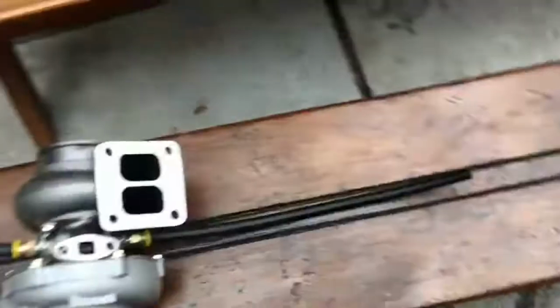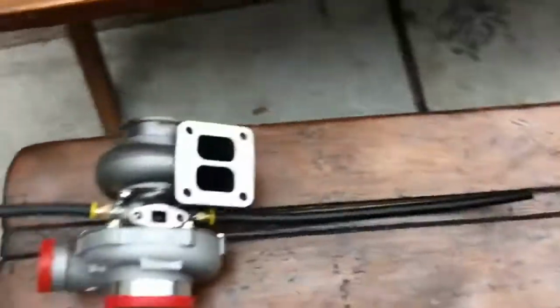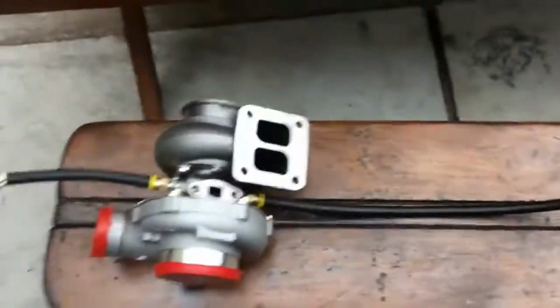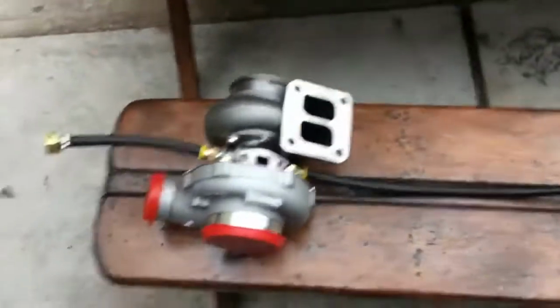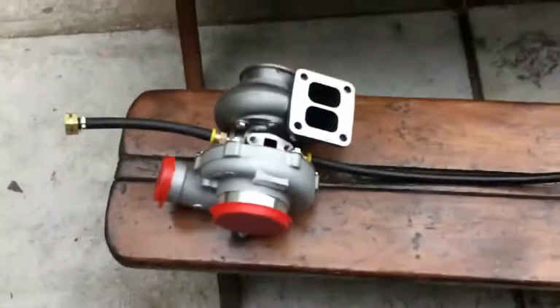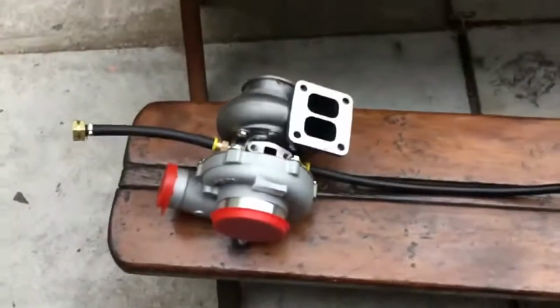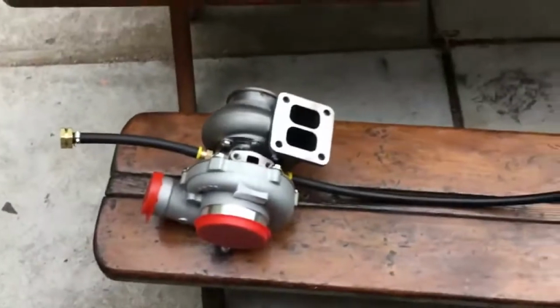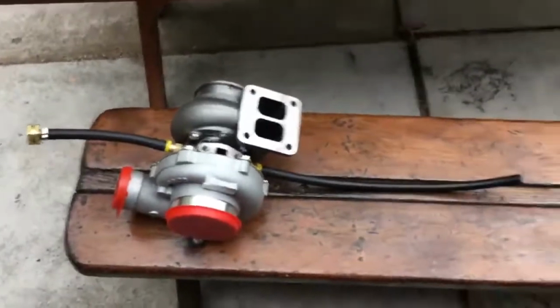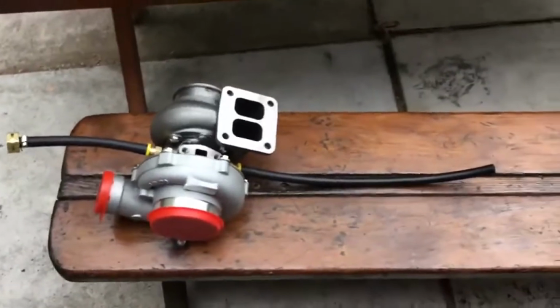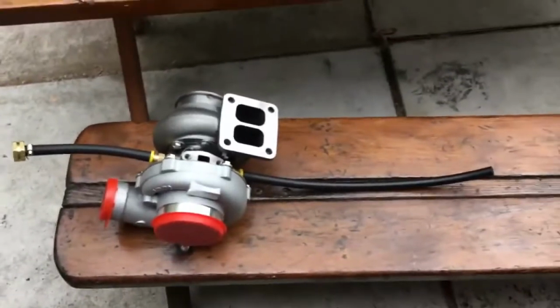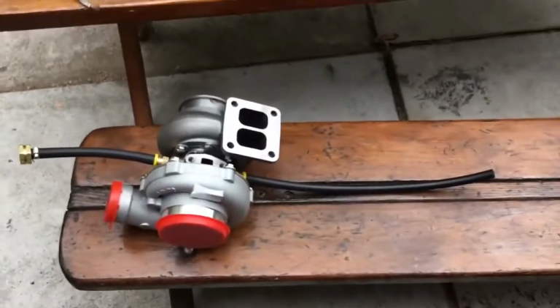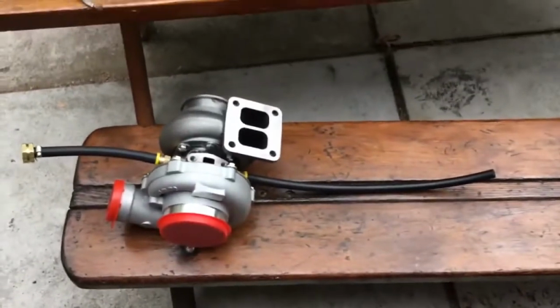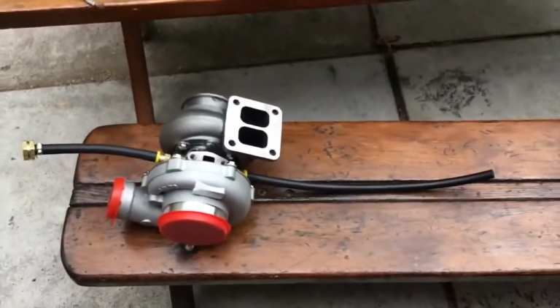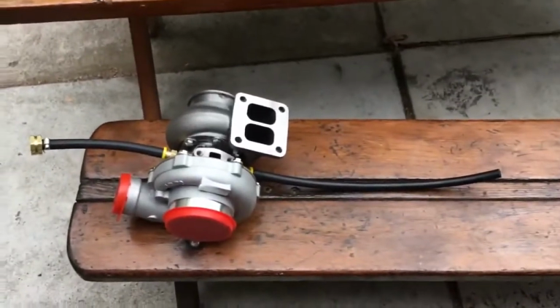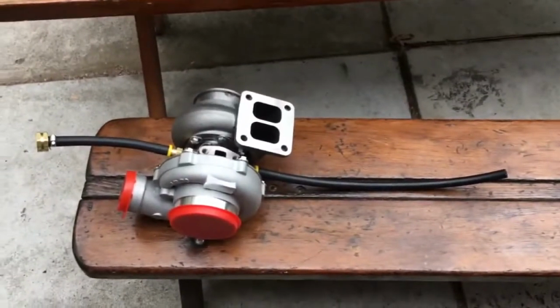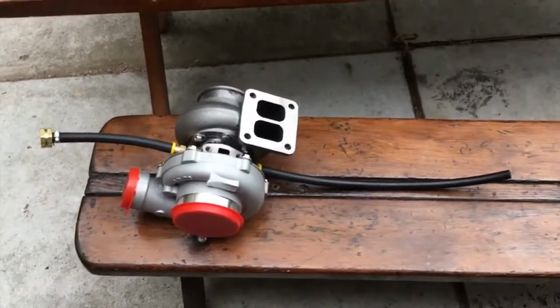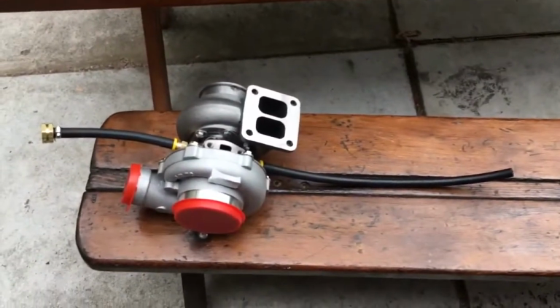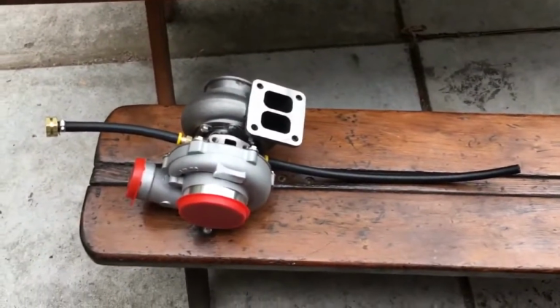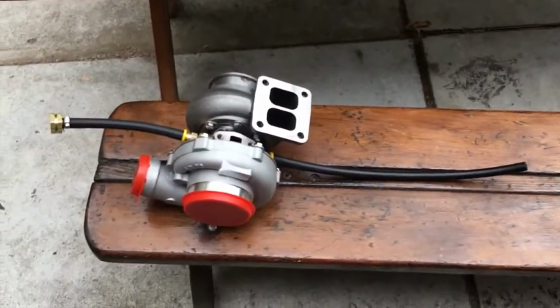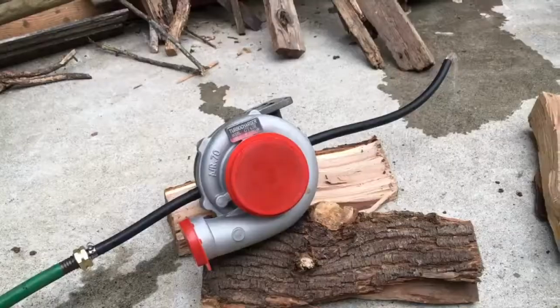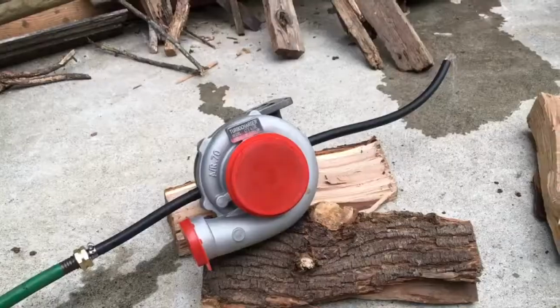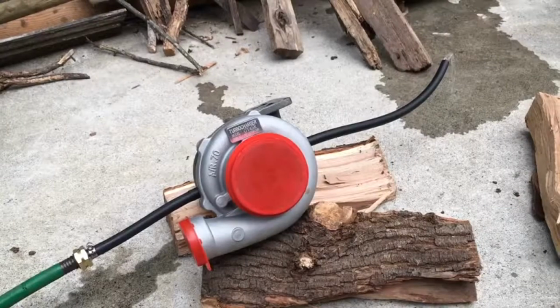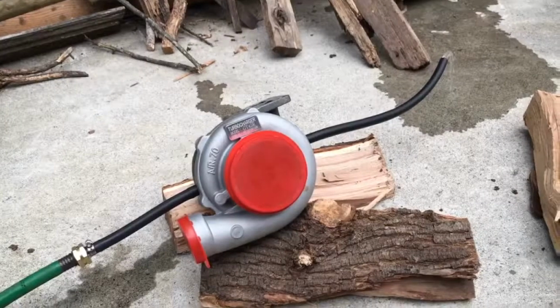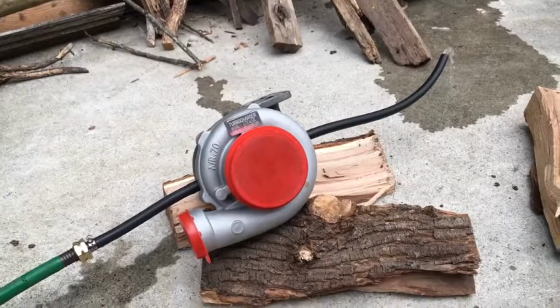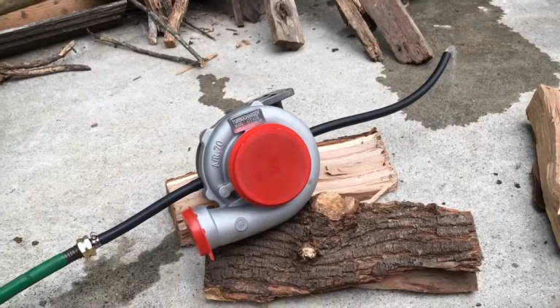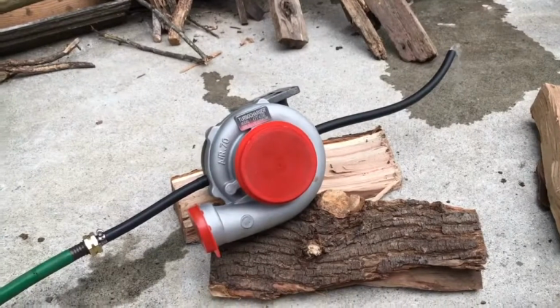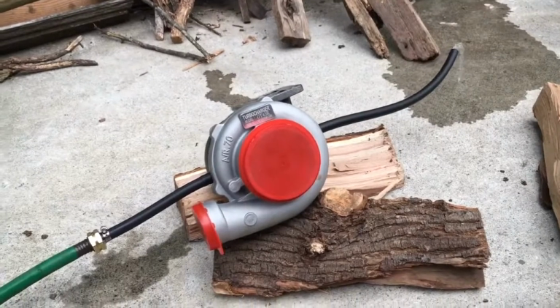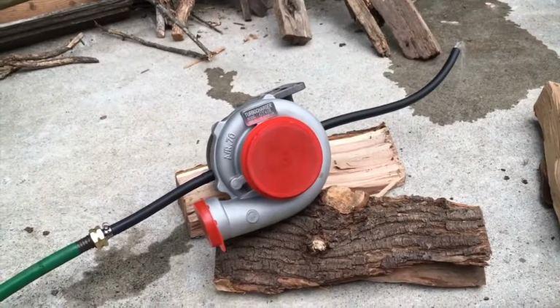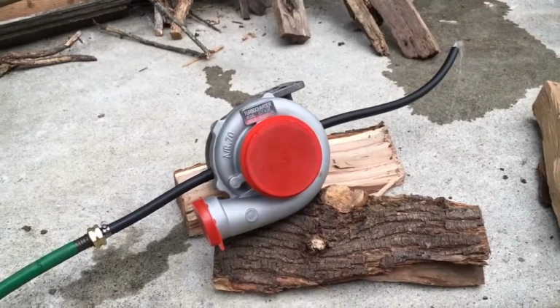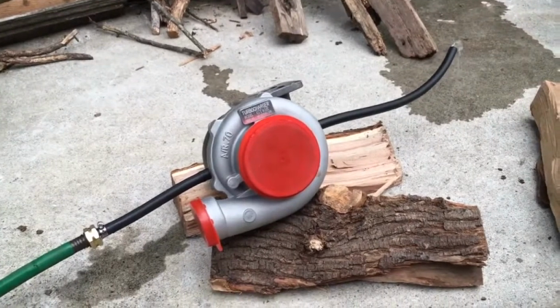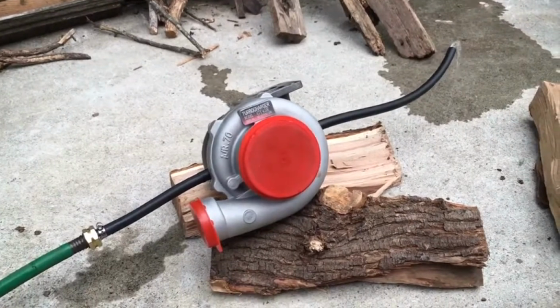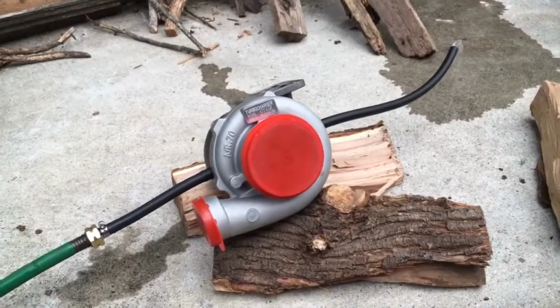We'll call this the total loss cooling system. There's water going through it.